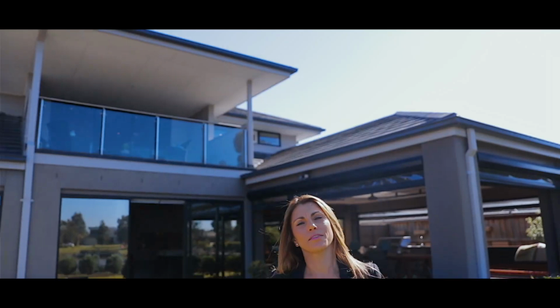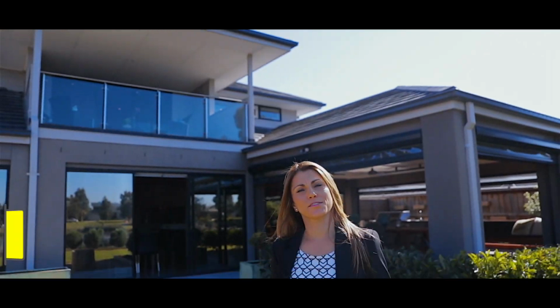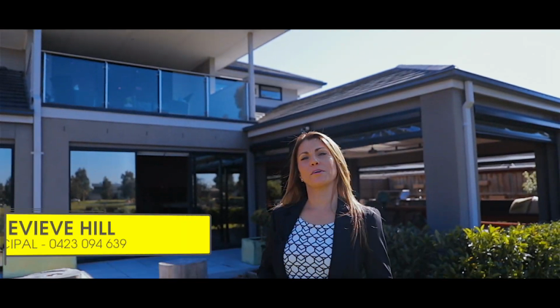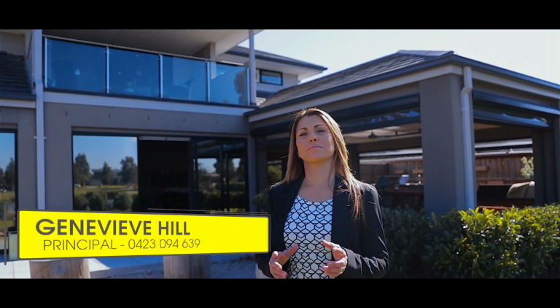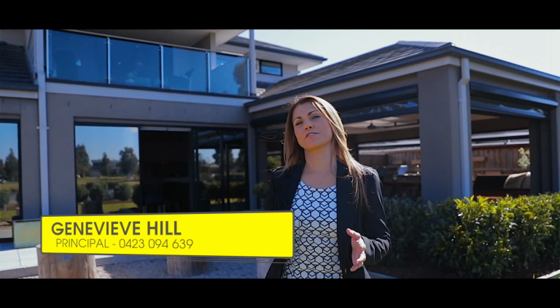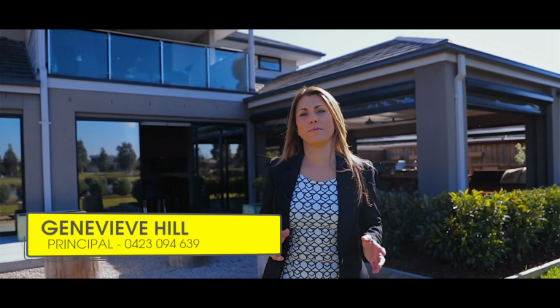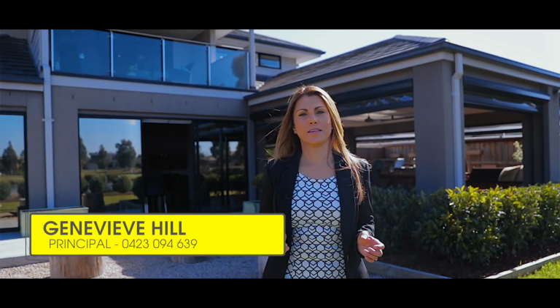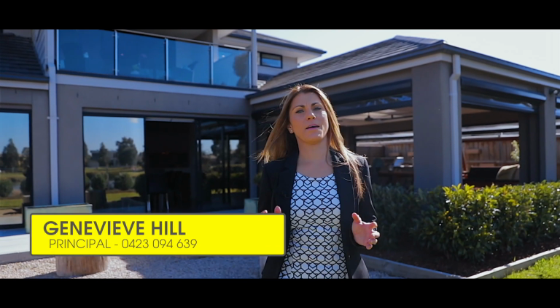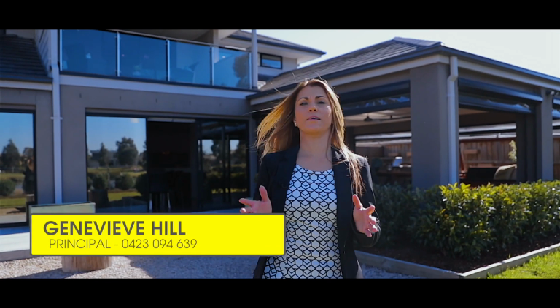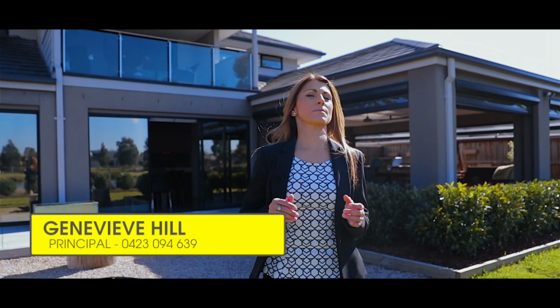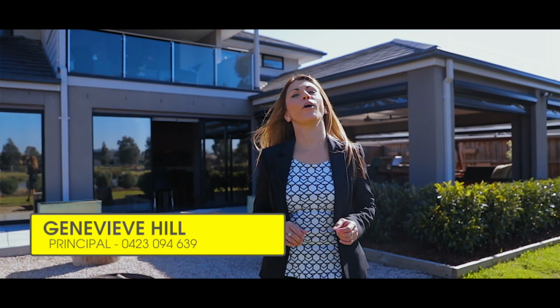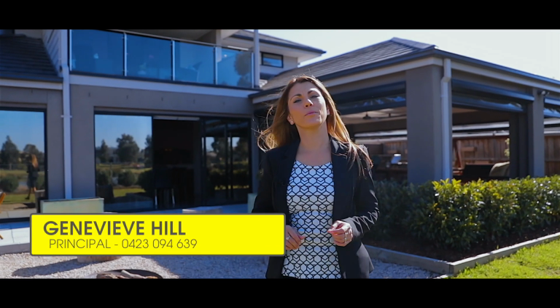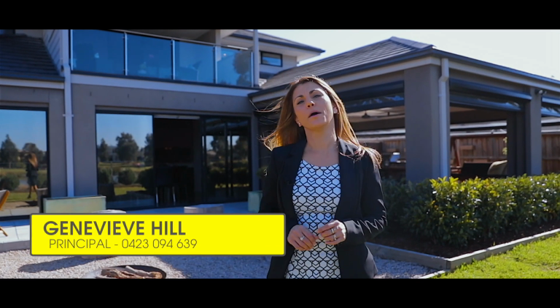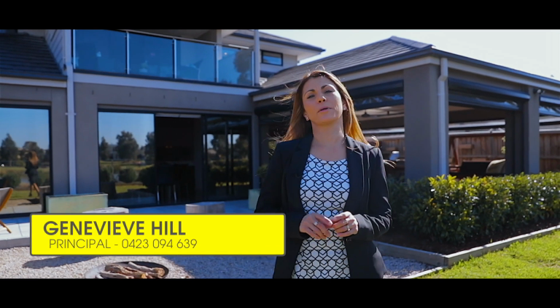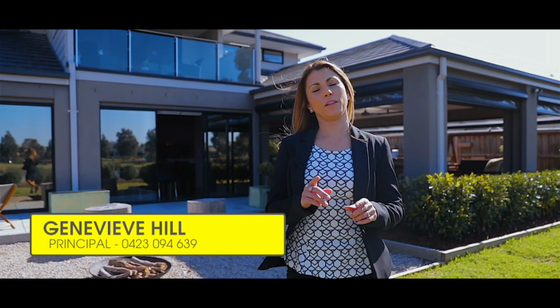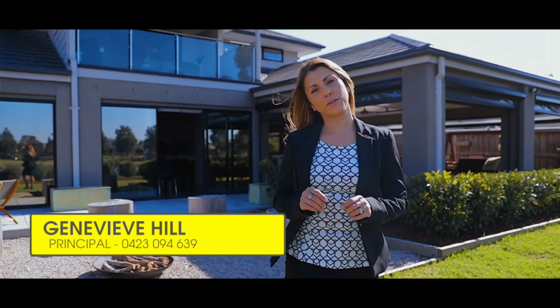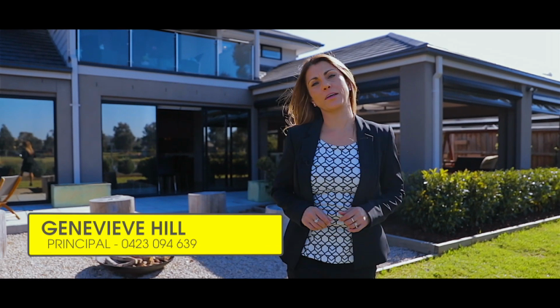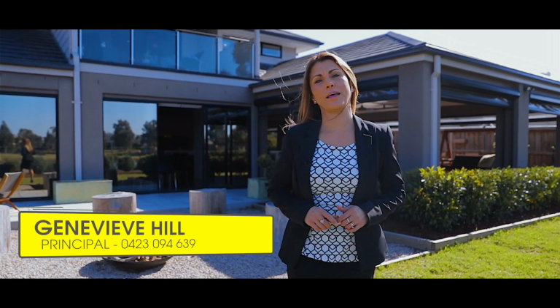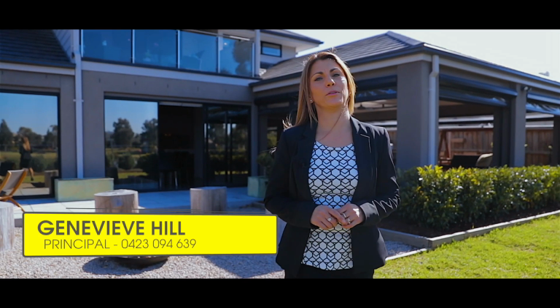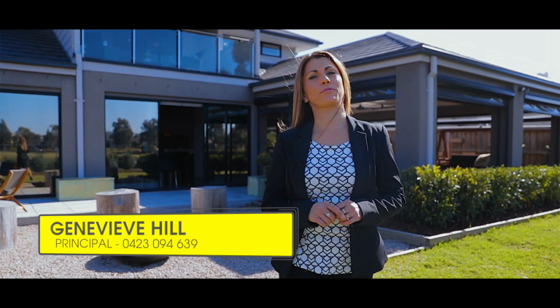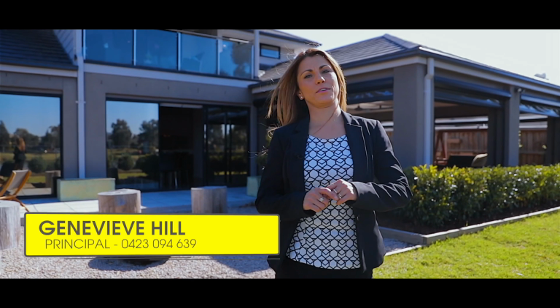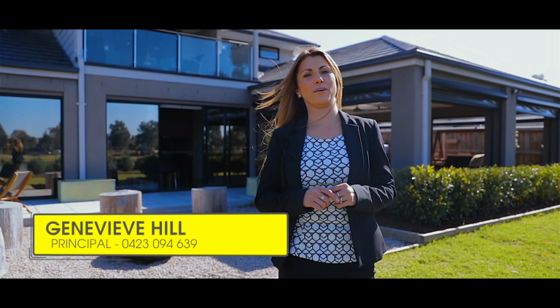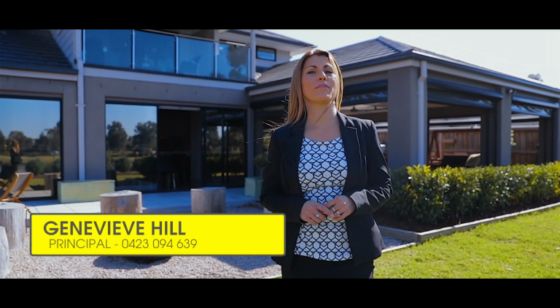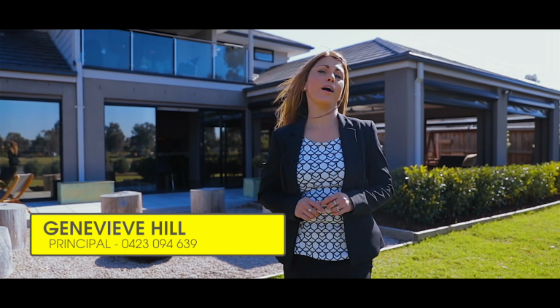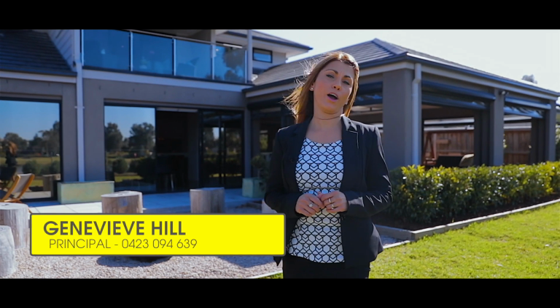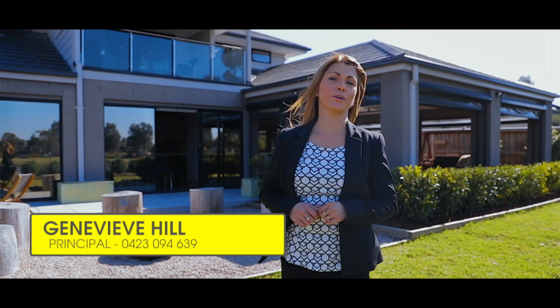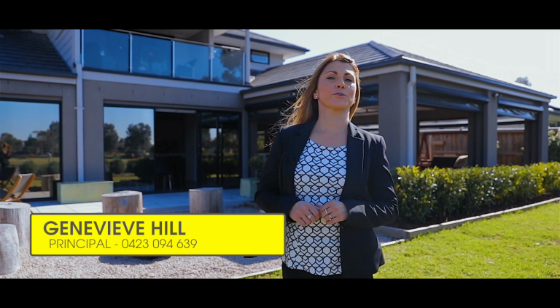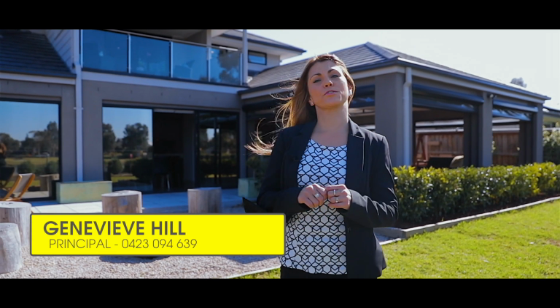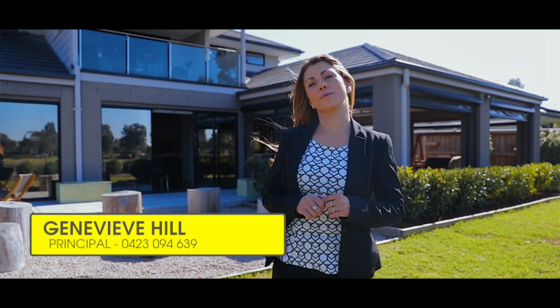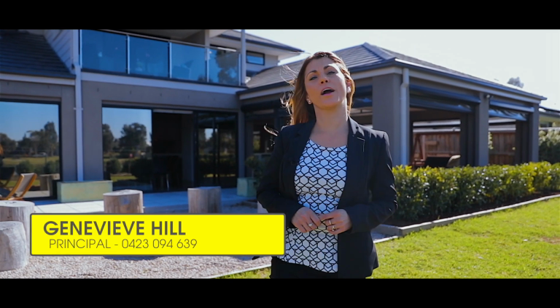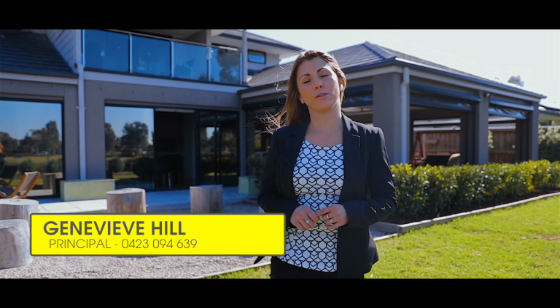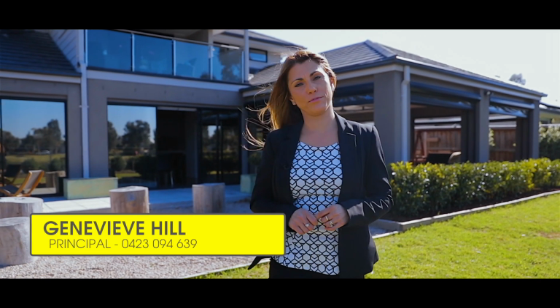There's so much to mention about this magnificent home, but I'll let you come and have a look for yourself. I hope you enjoyed the tour and I'll look forward to seeing you at one of our open homes.